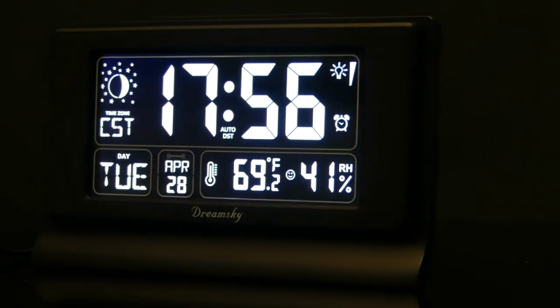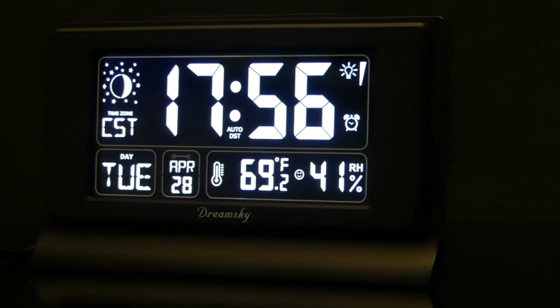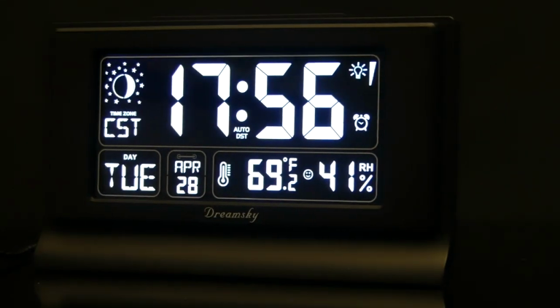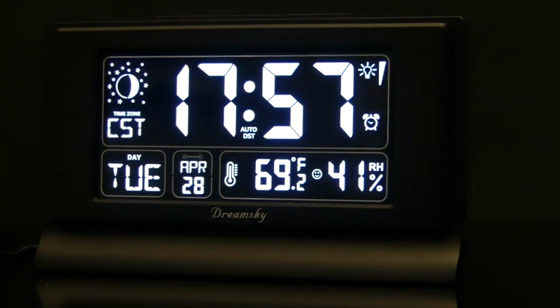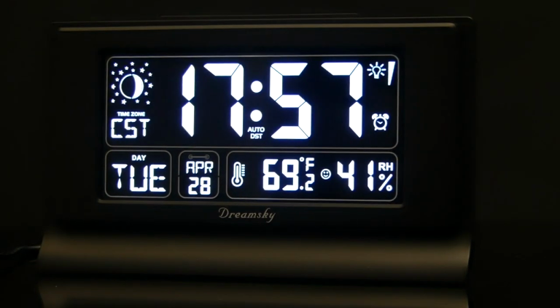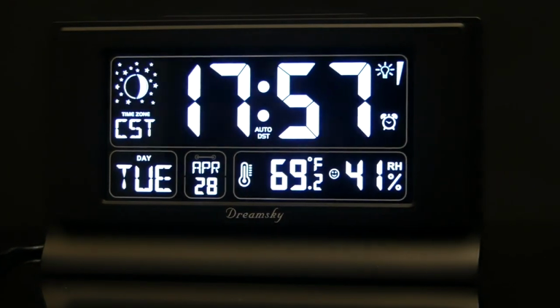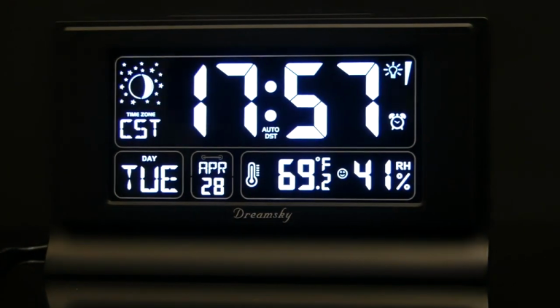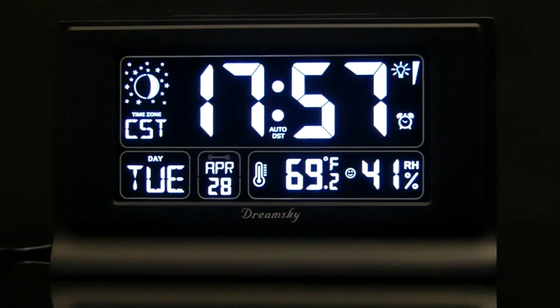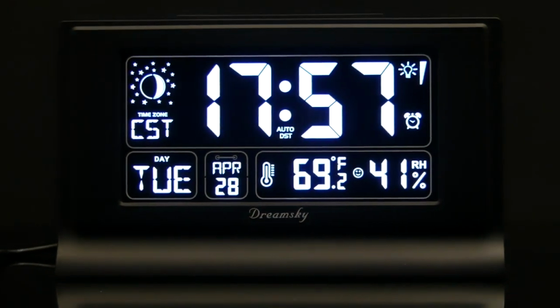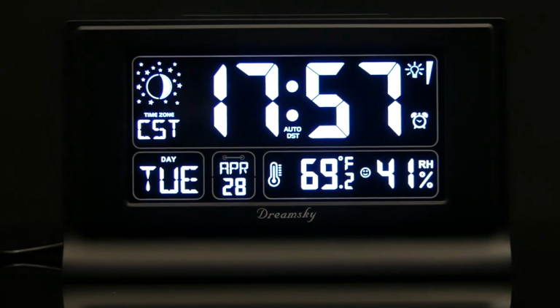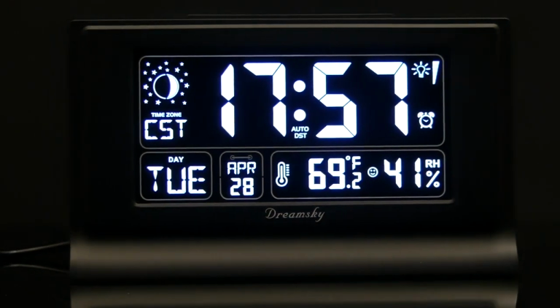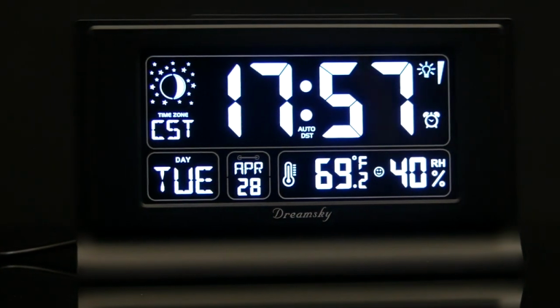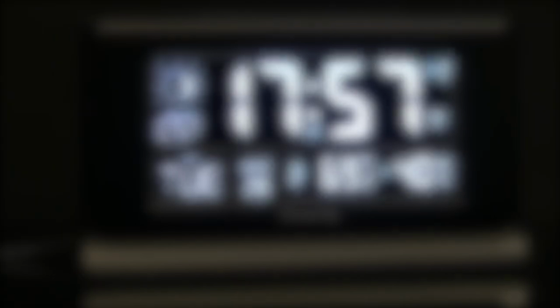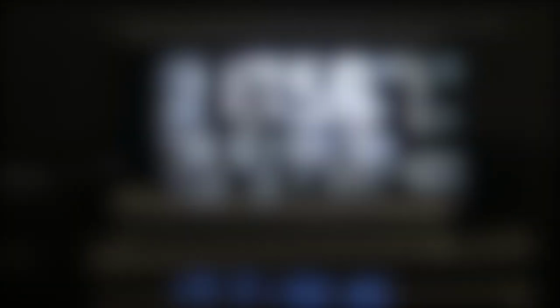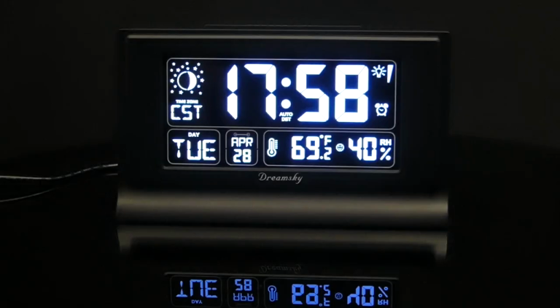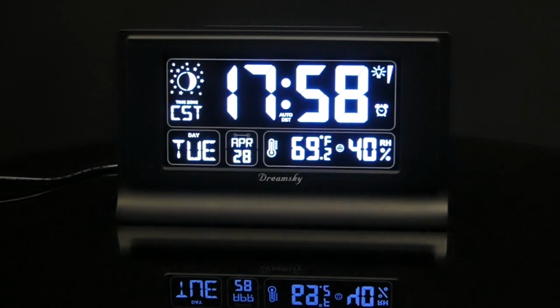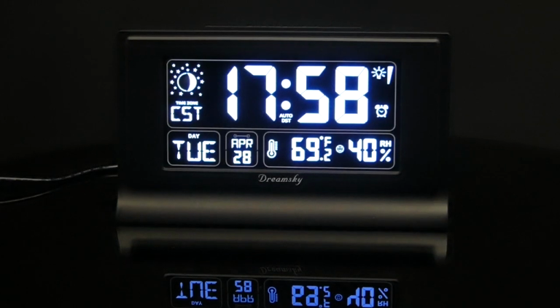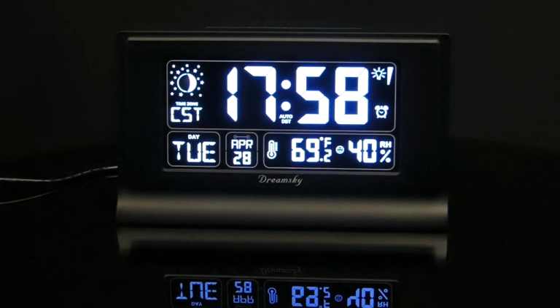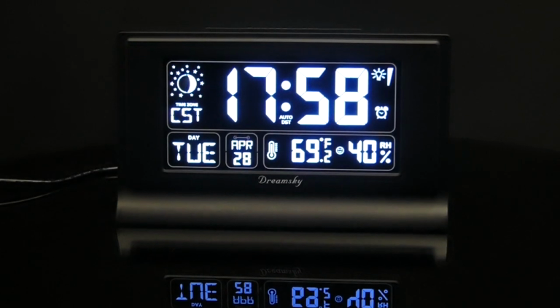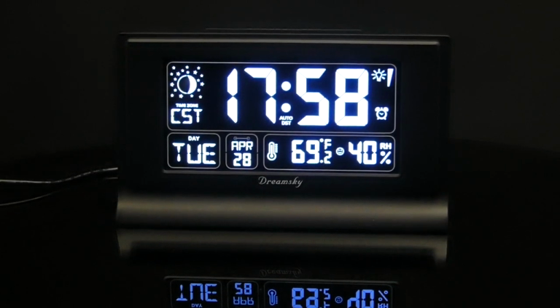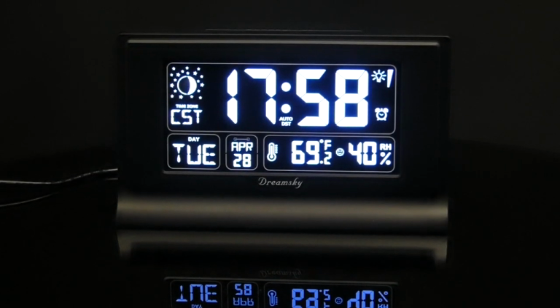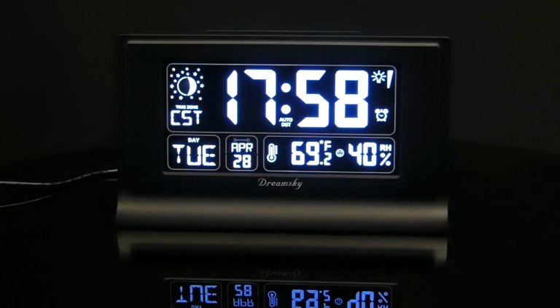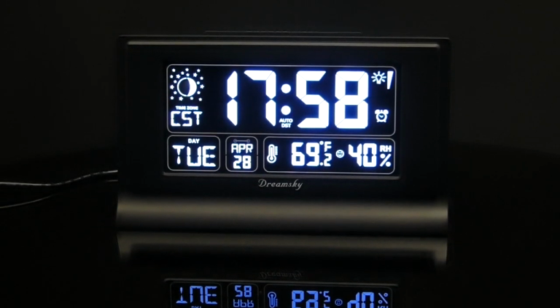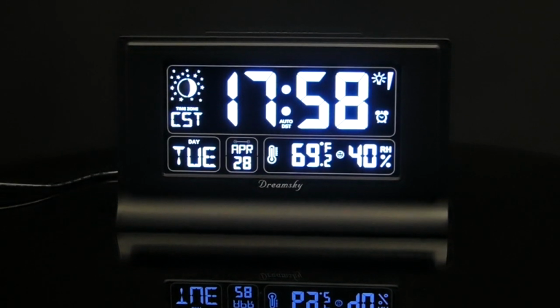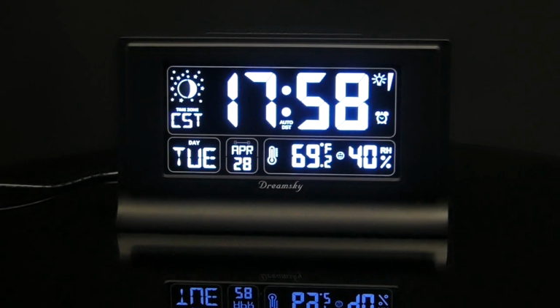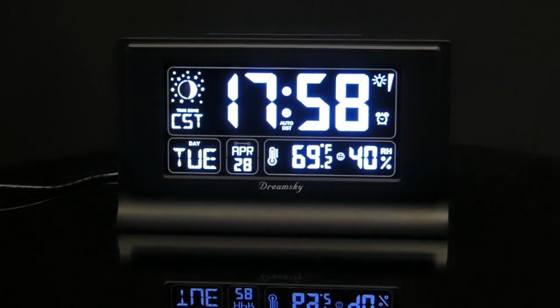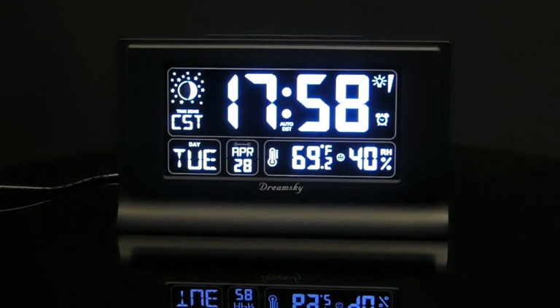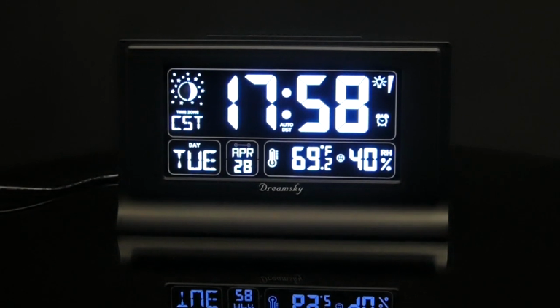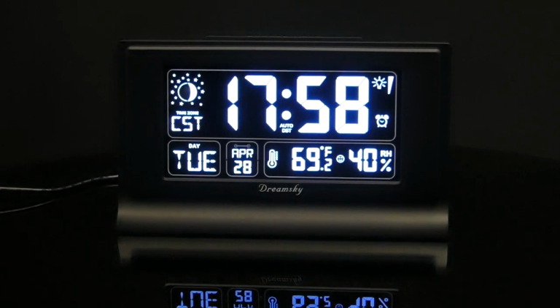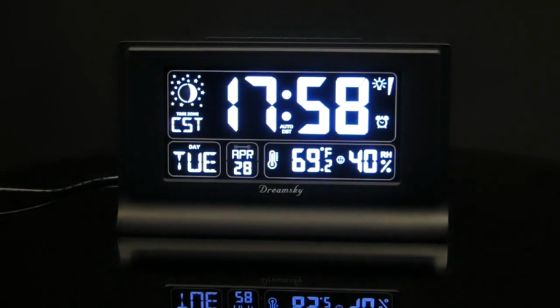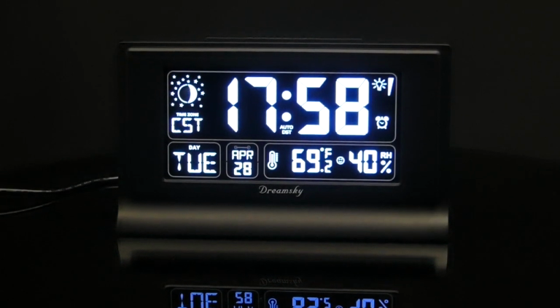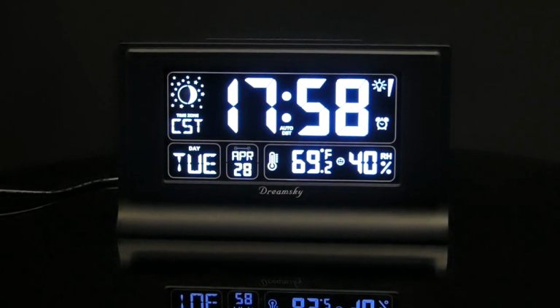Hello everyone. On this episode we're checking out an alarm clock packed with a ton of useful features.